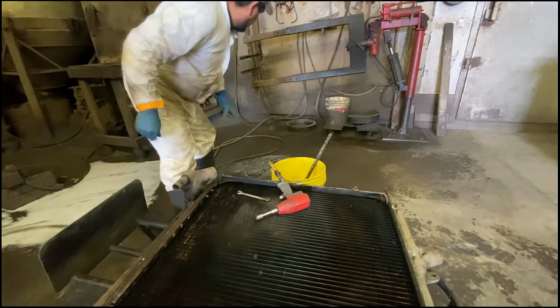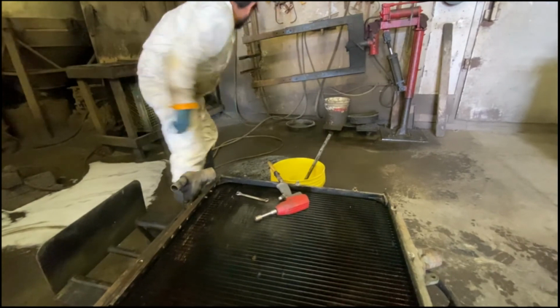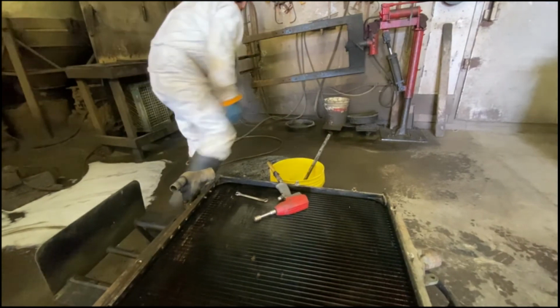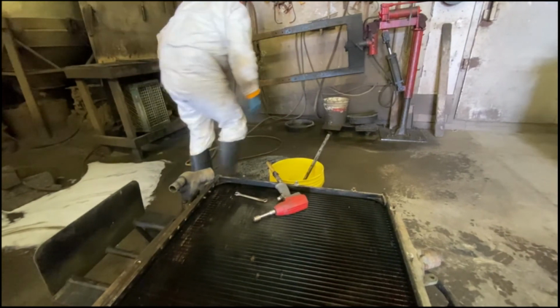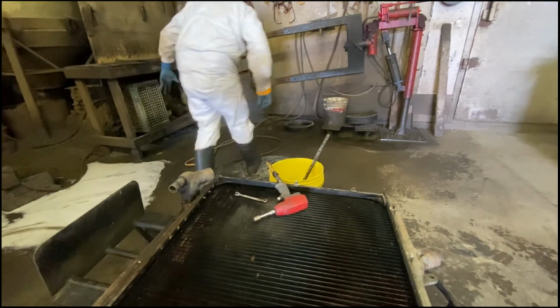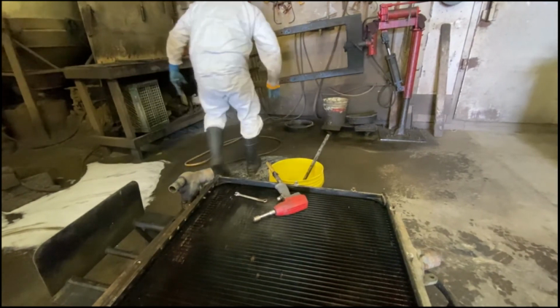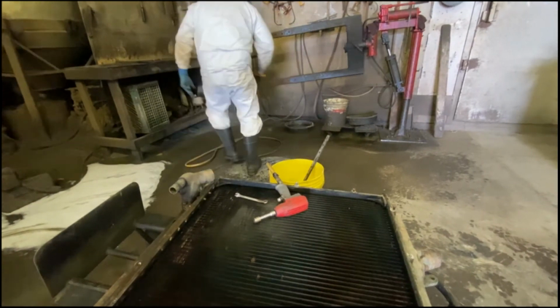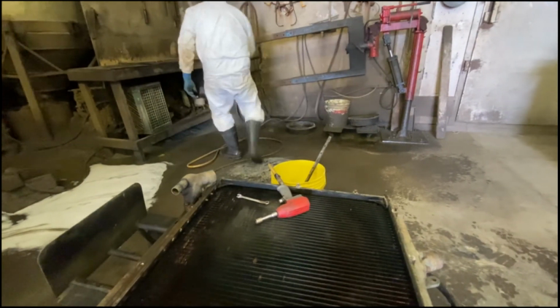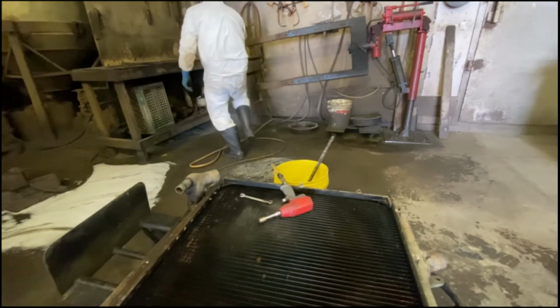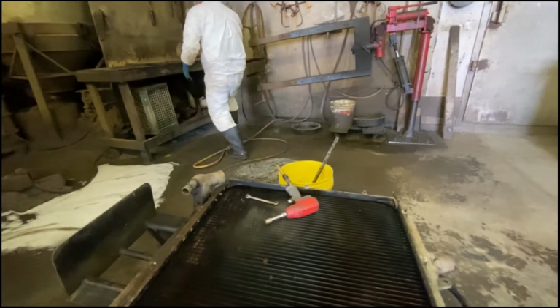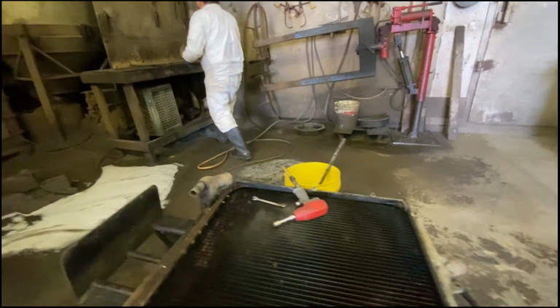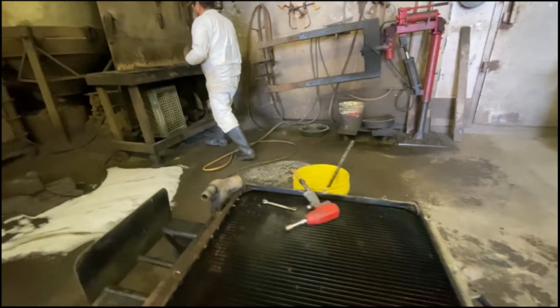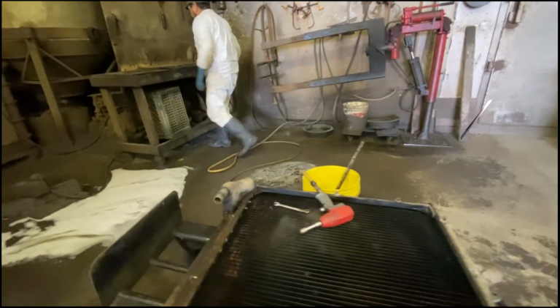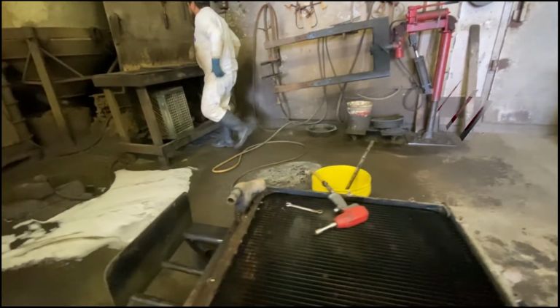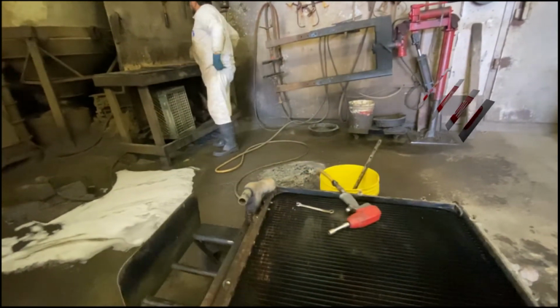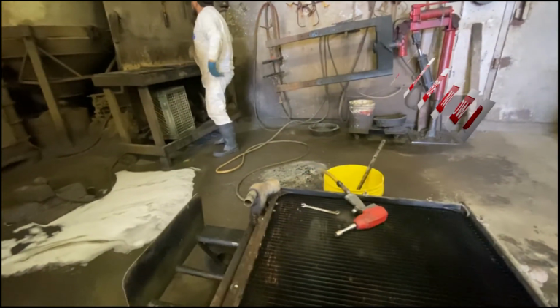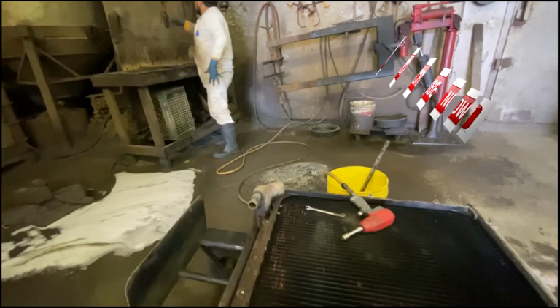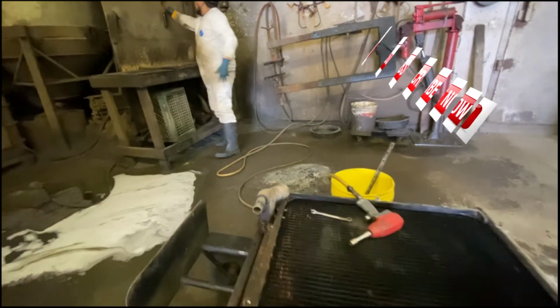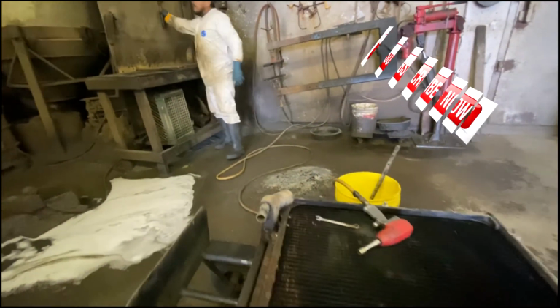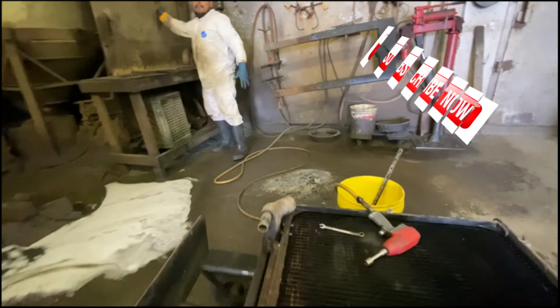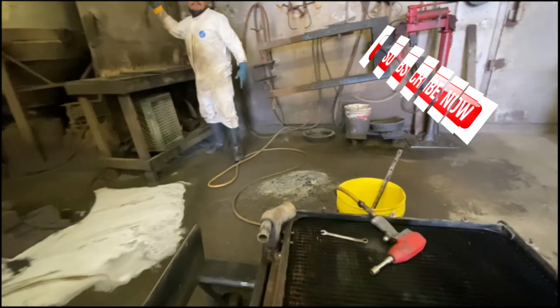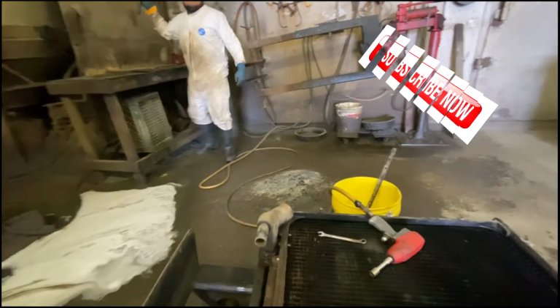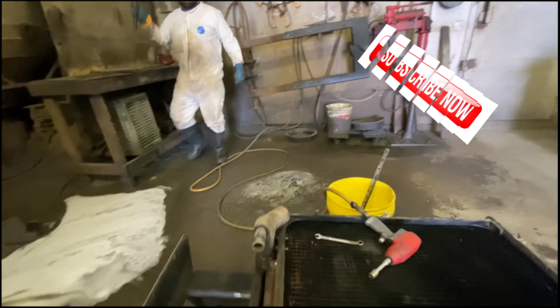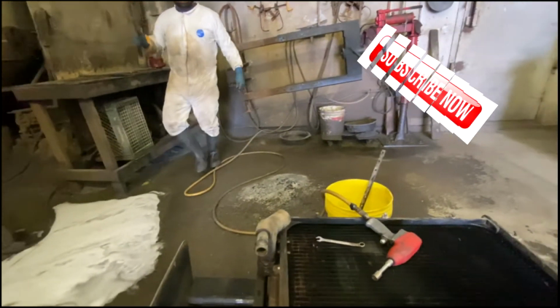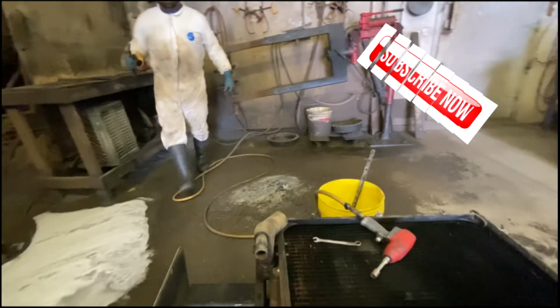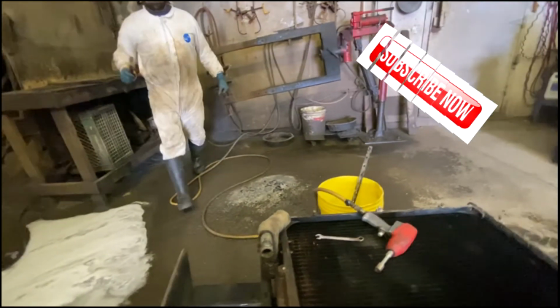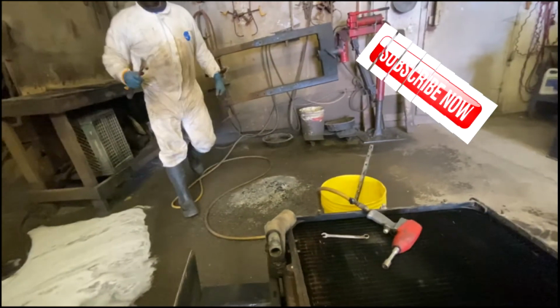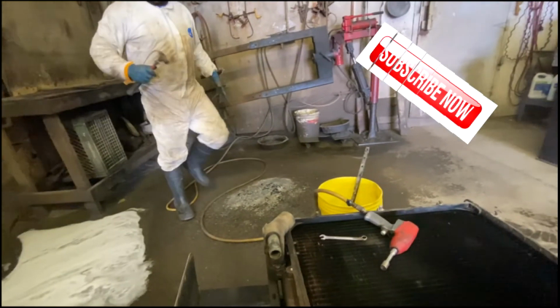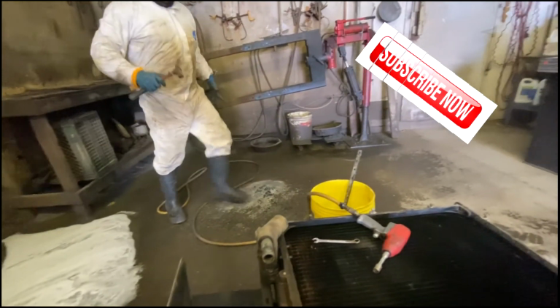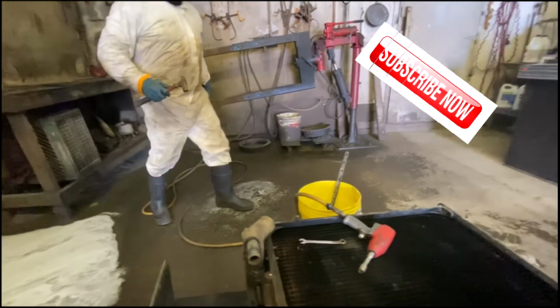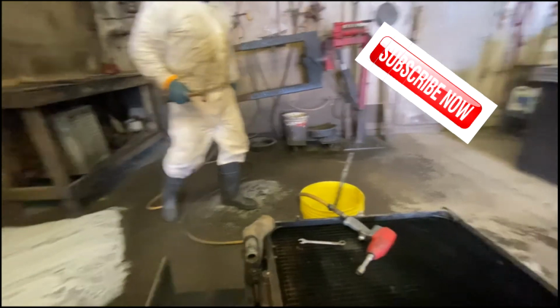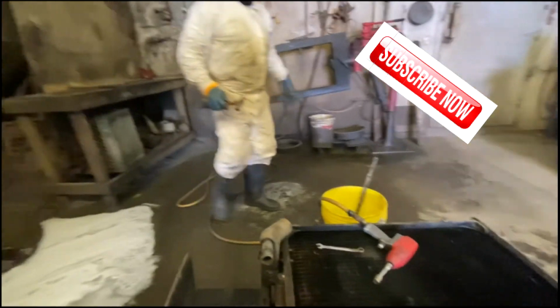You don't see this kind of work normally. Somebody might watch this and go, hey, how you doing, man?